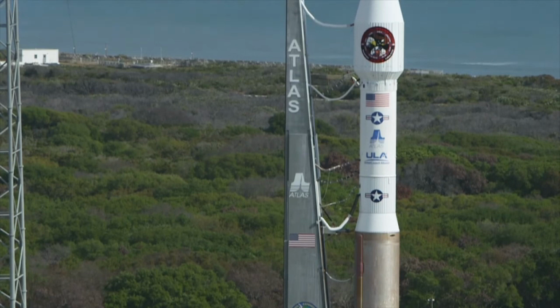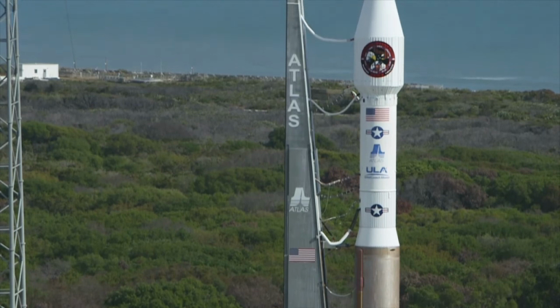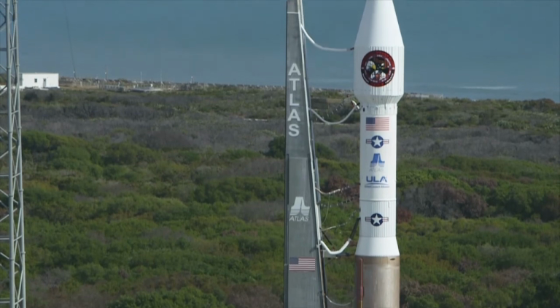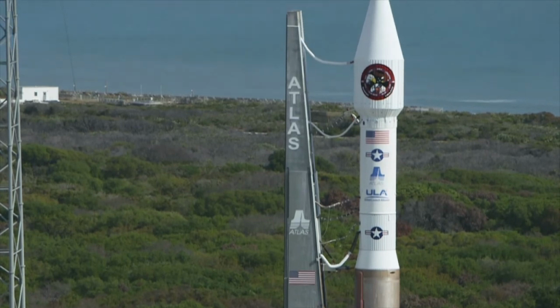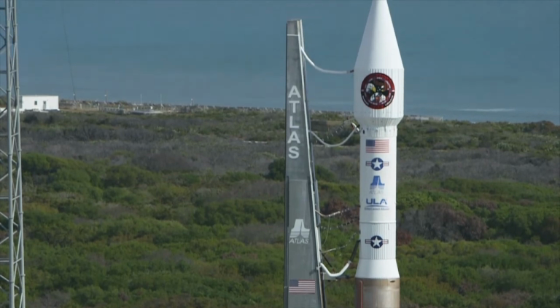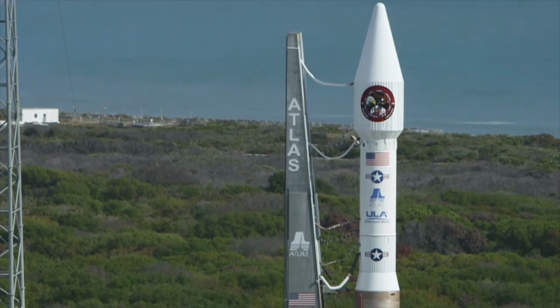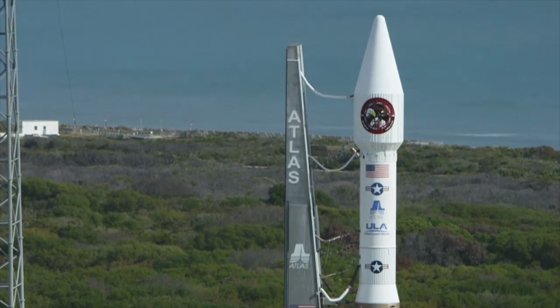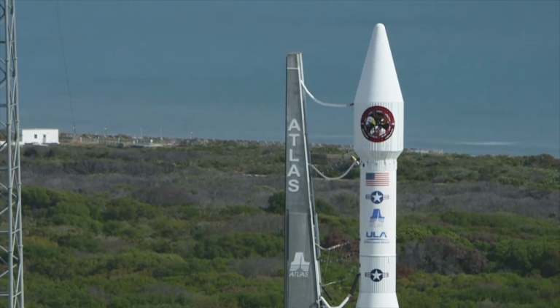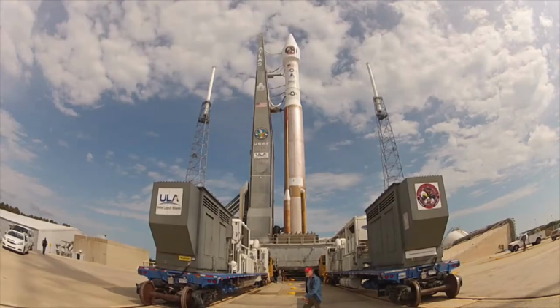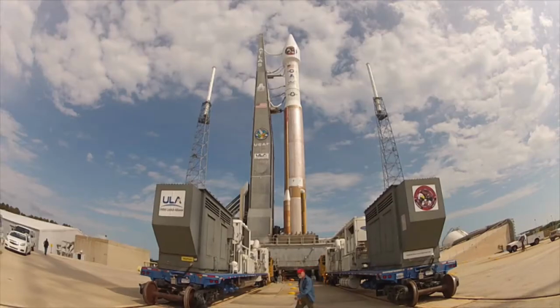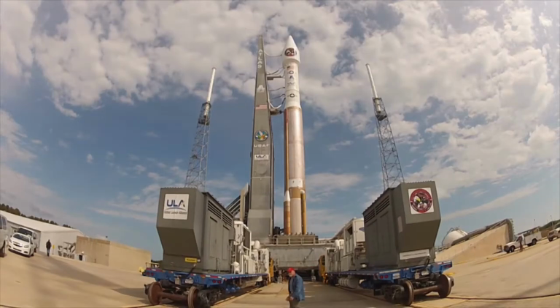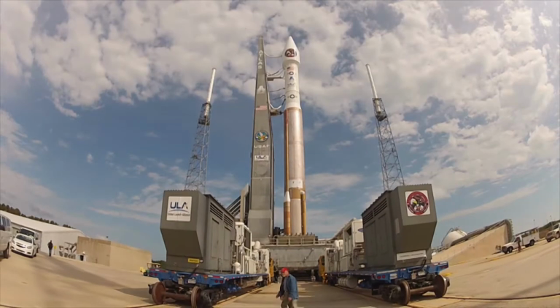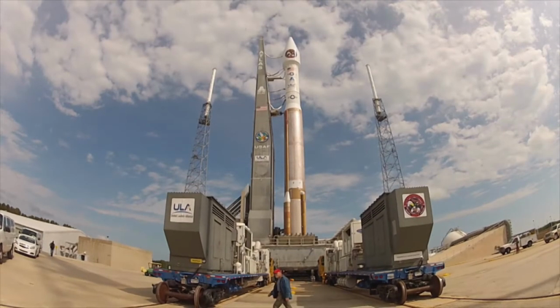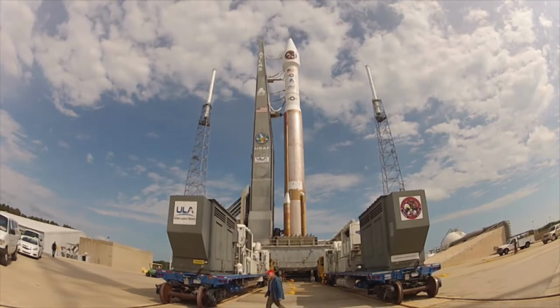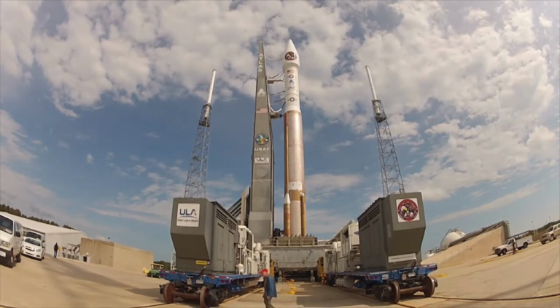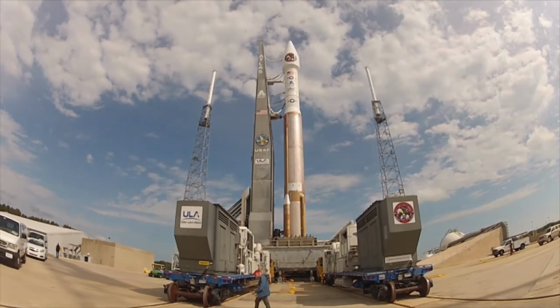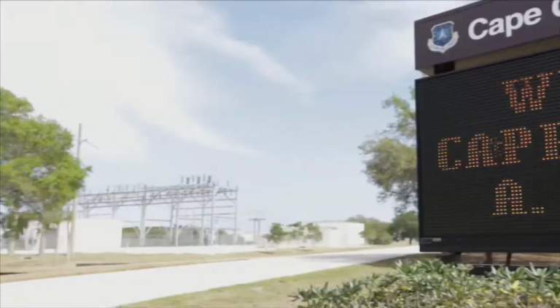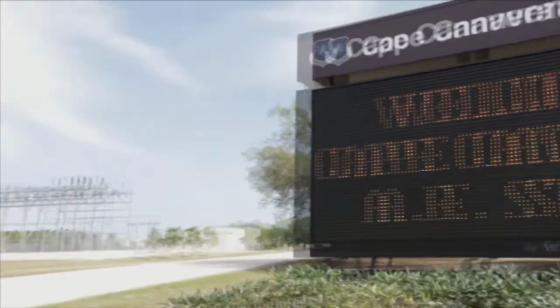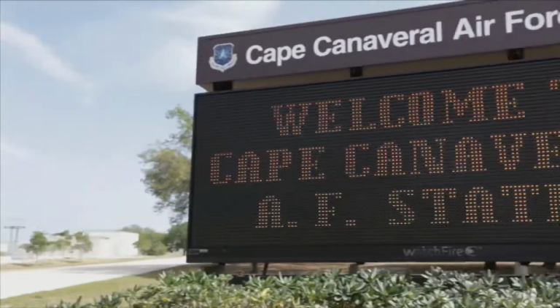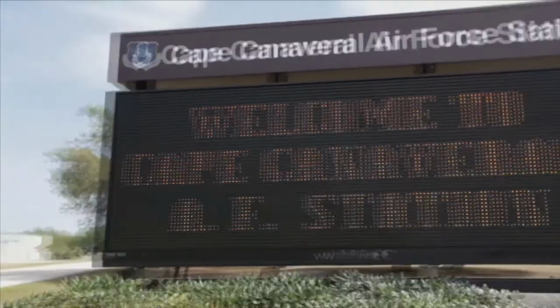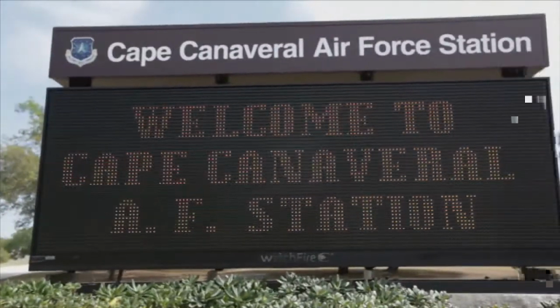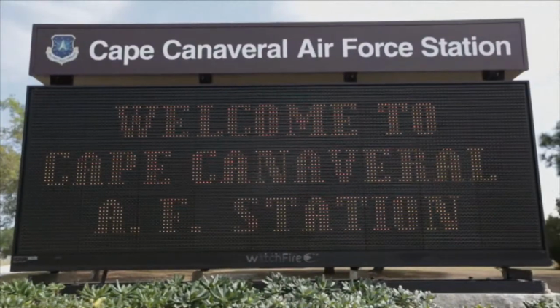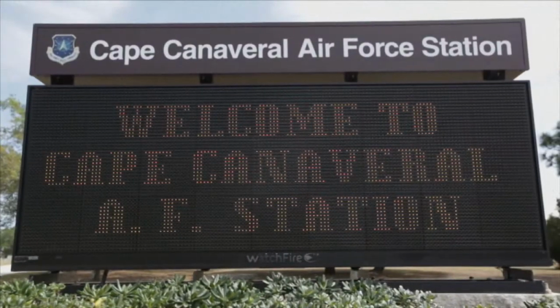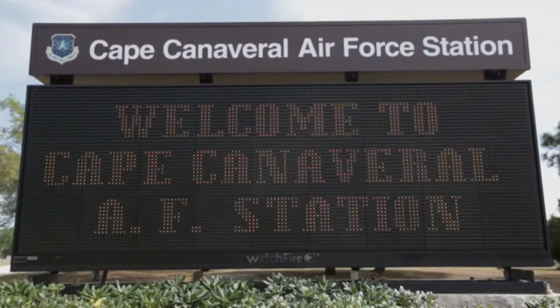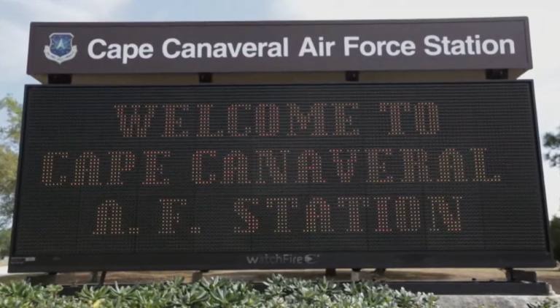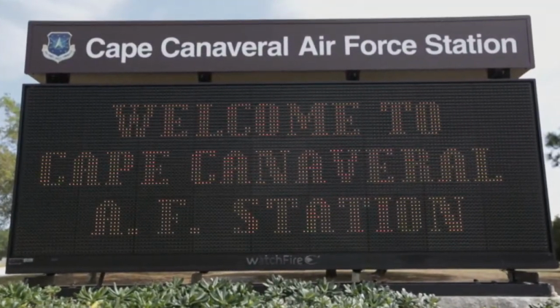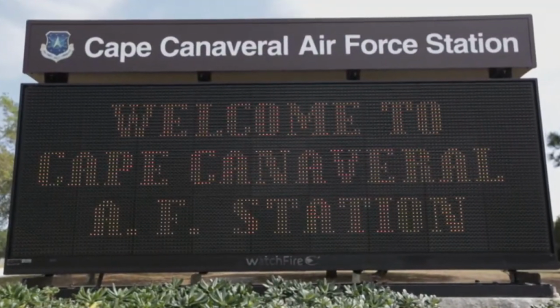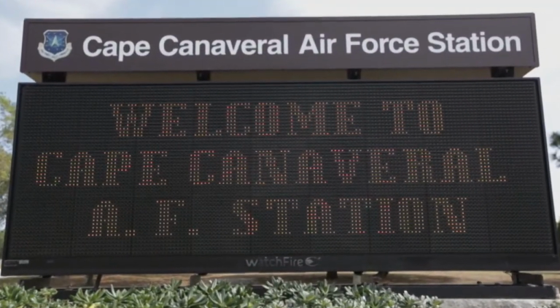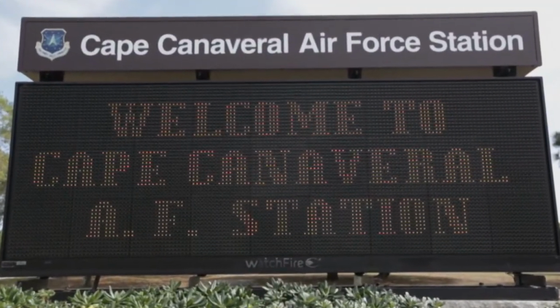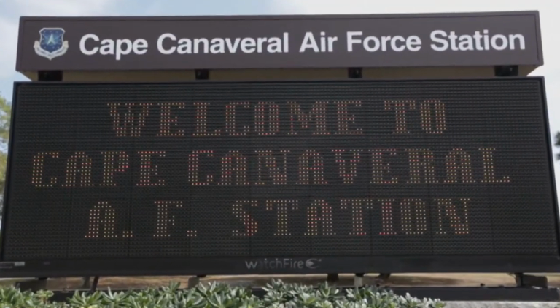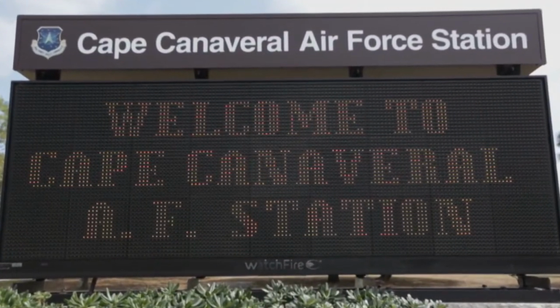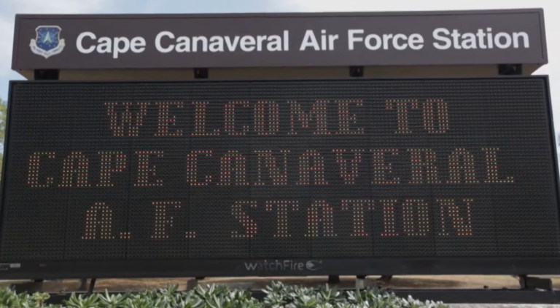The GEO Flight 4 satellite is scheduled to launch from Cape Canaveral in January 2018.